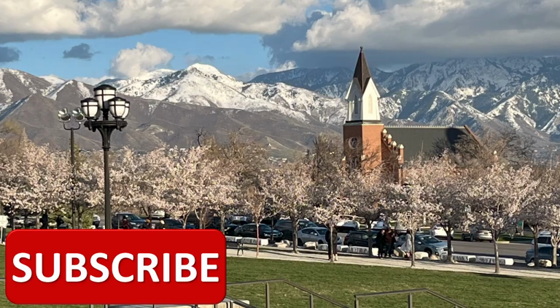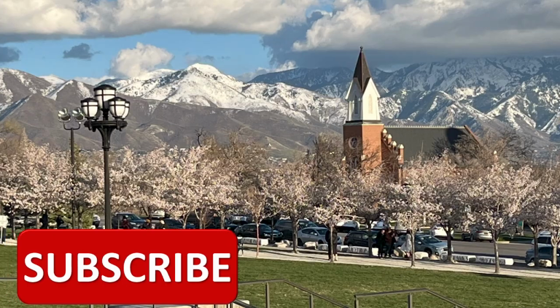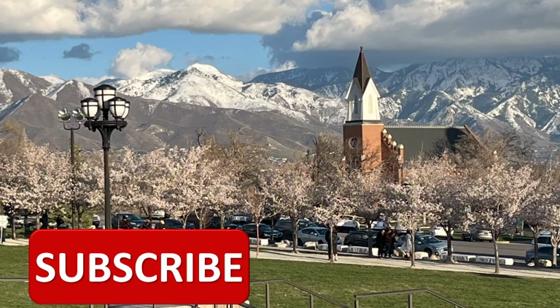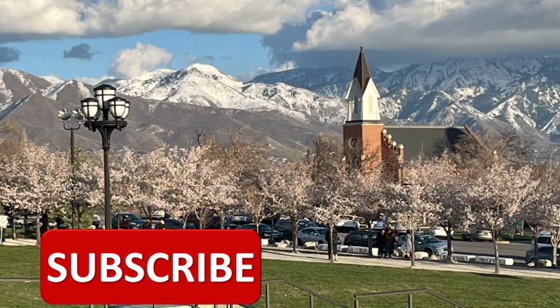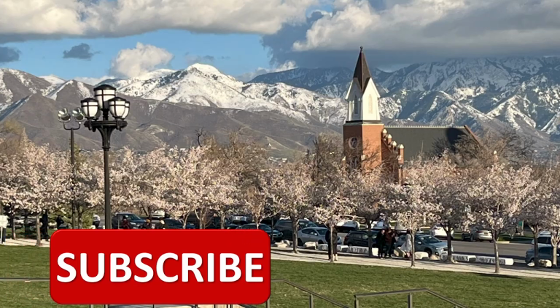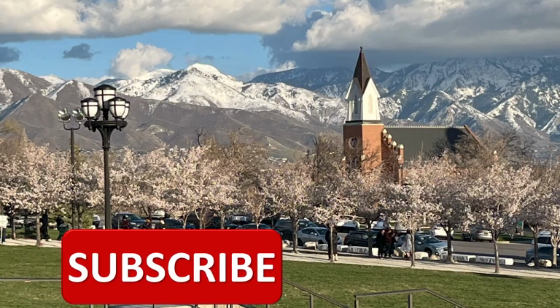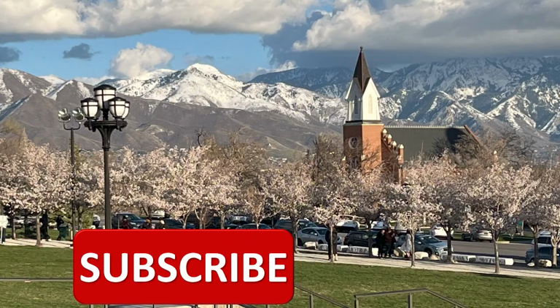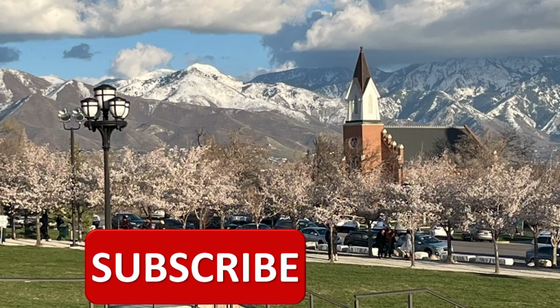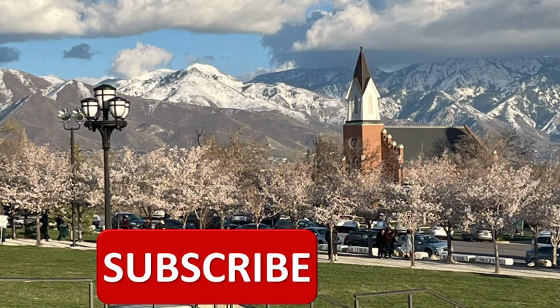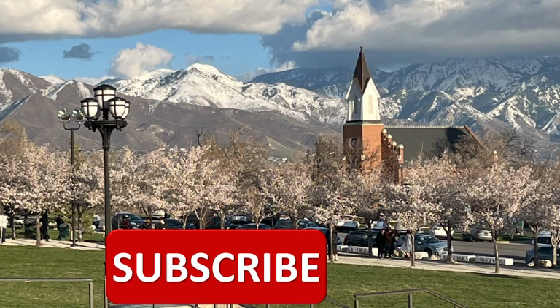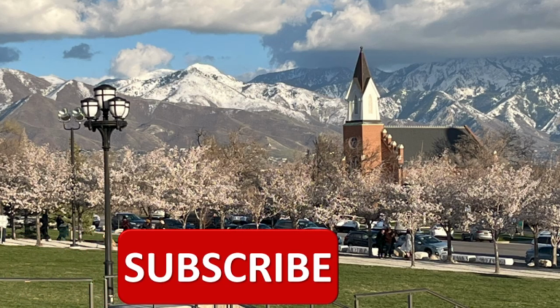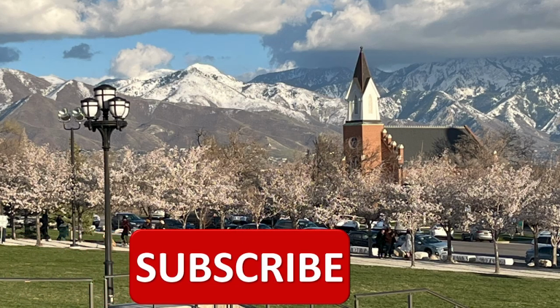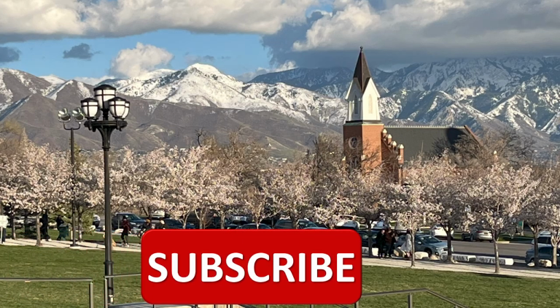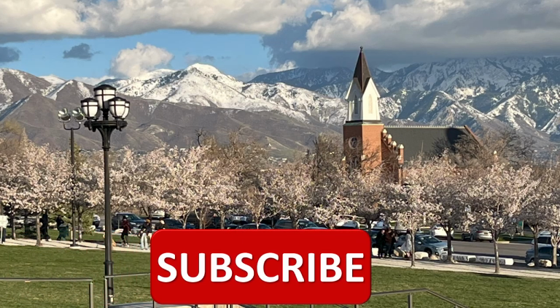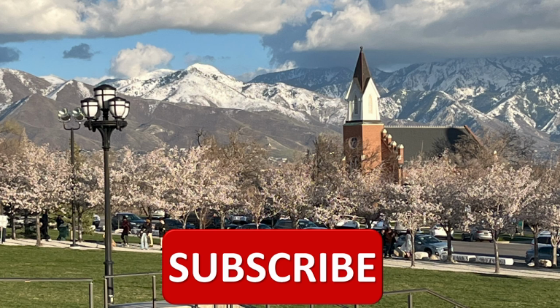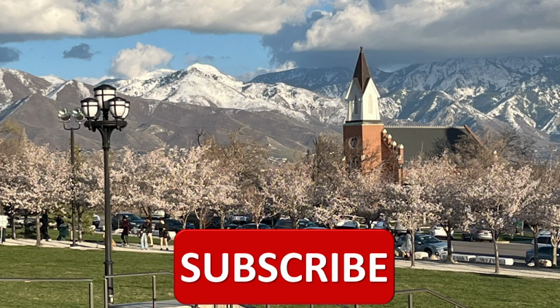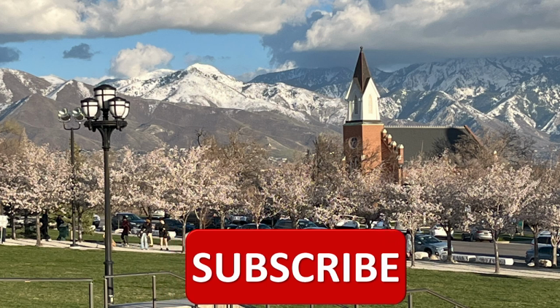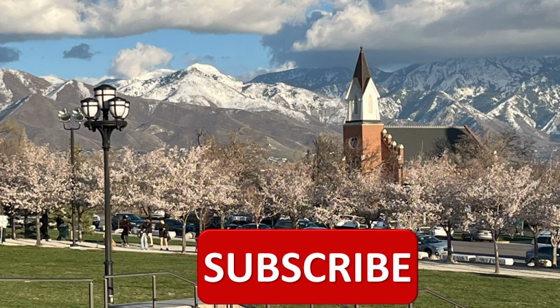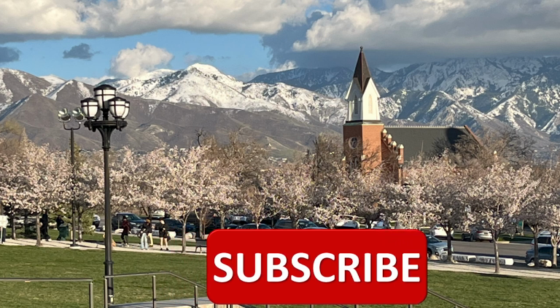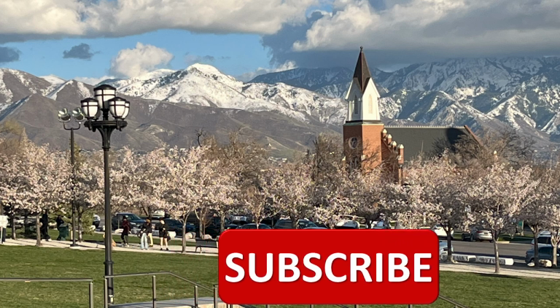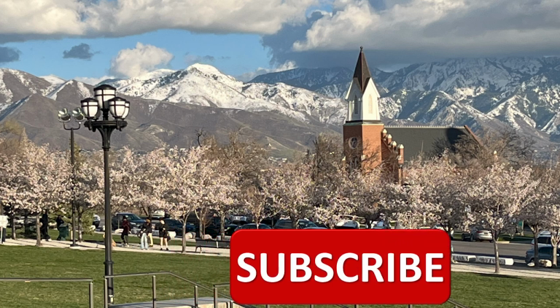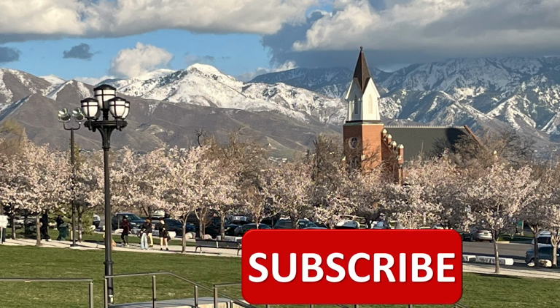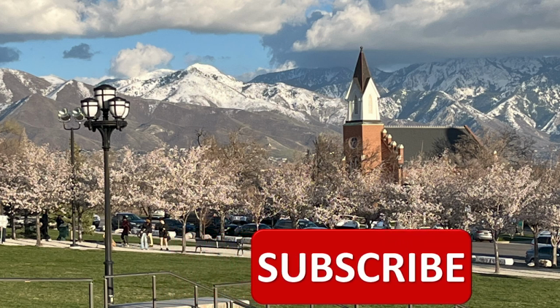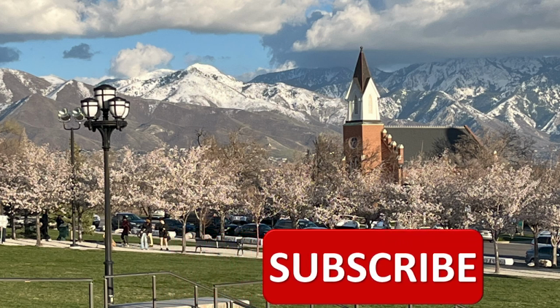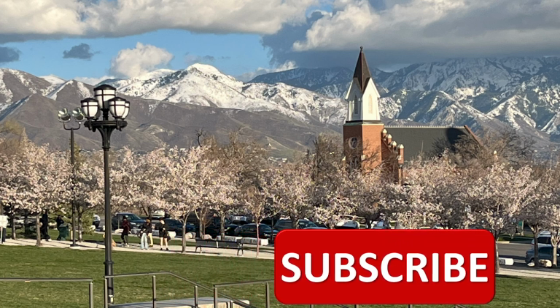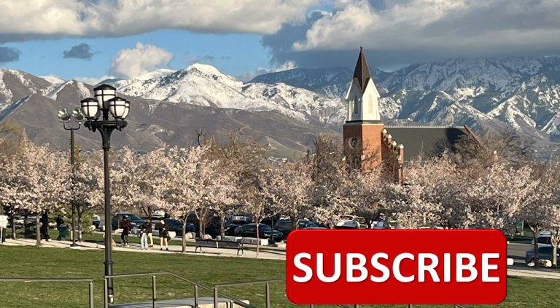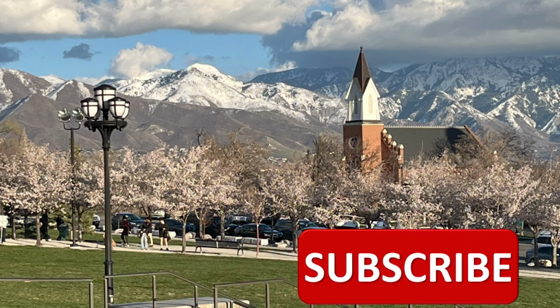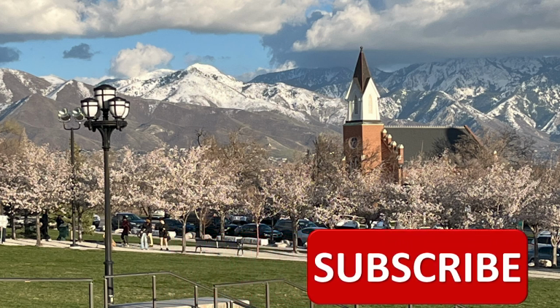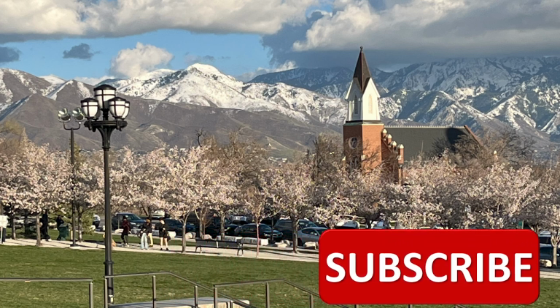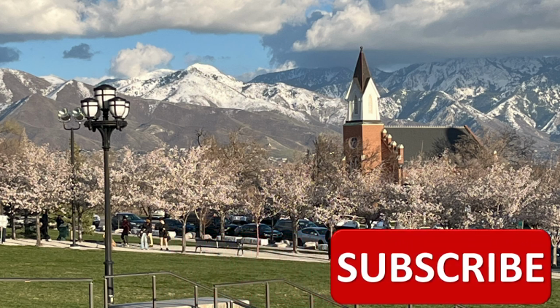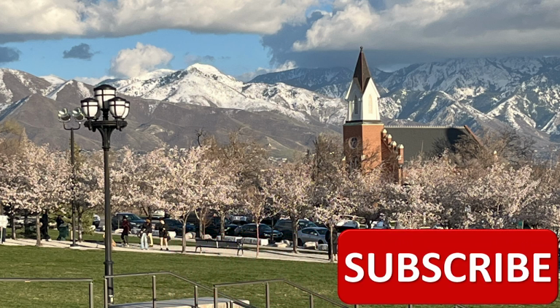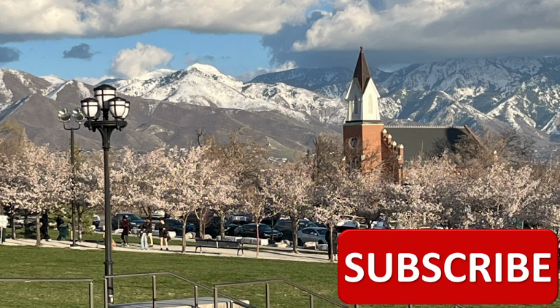Have you subscribed yet? If not, why not? Please do. And if you have, thank you.